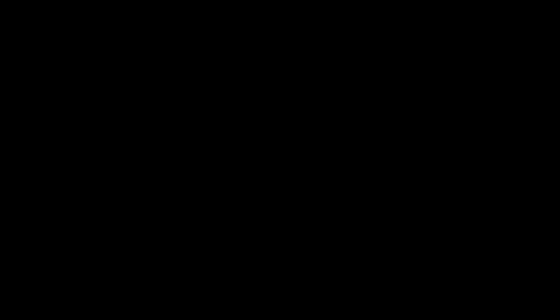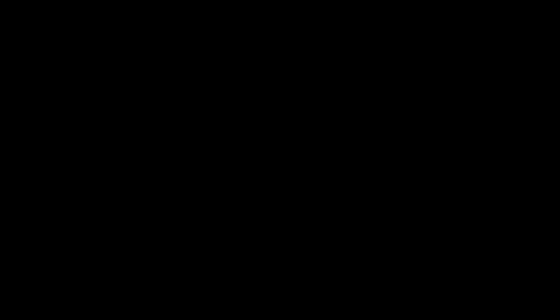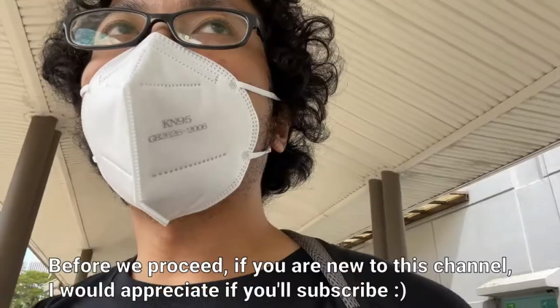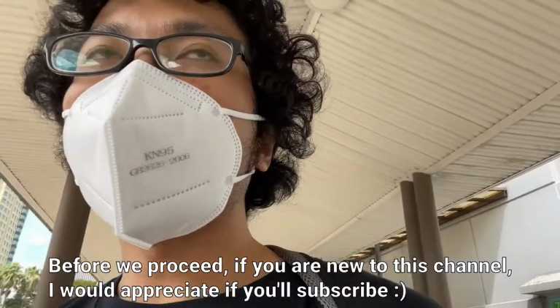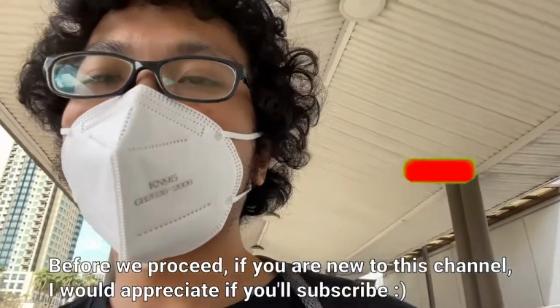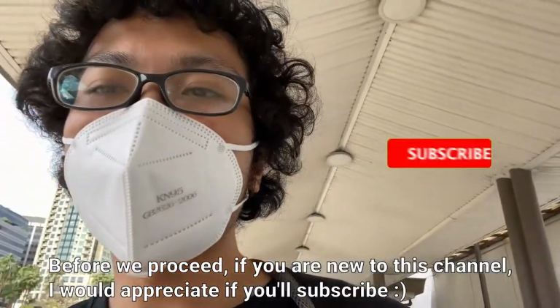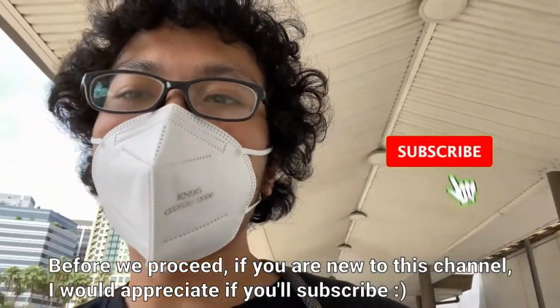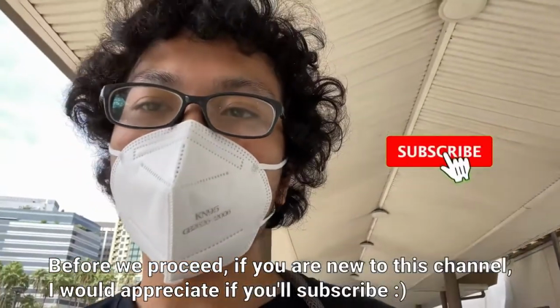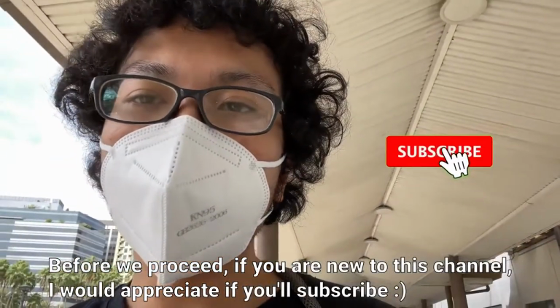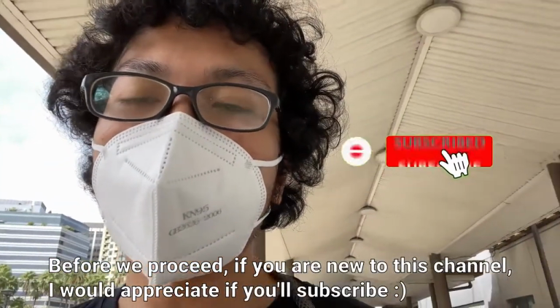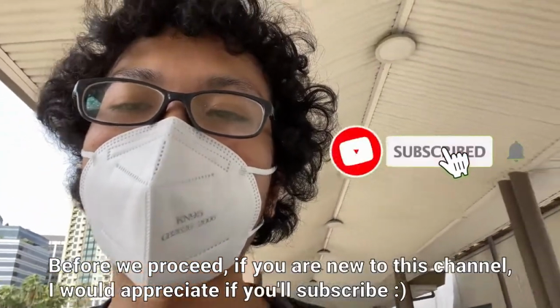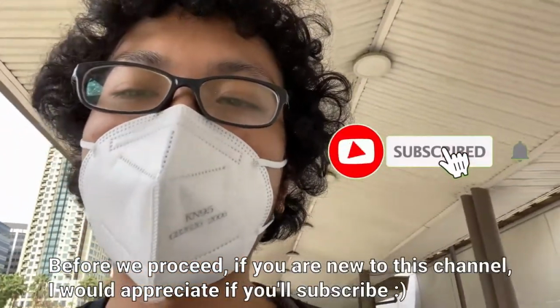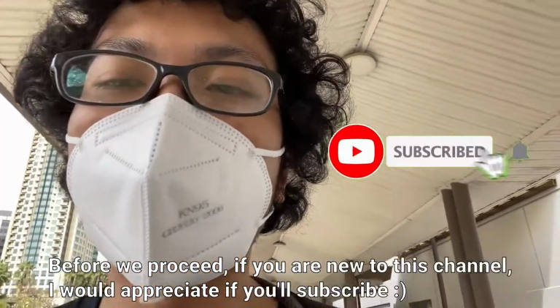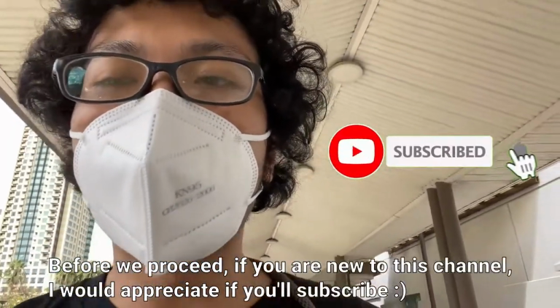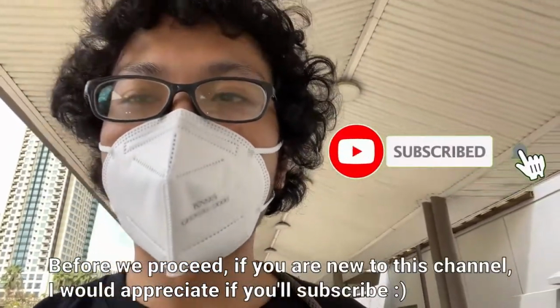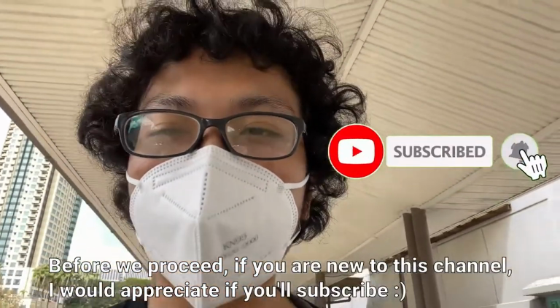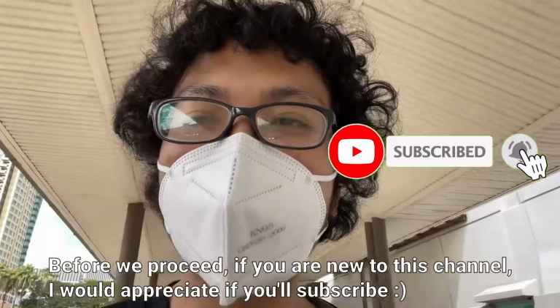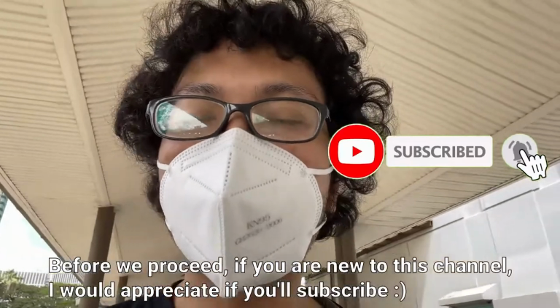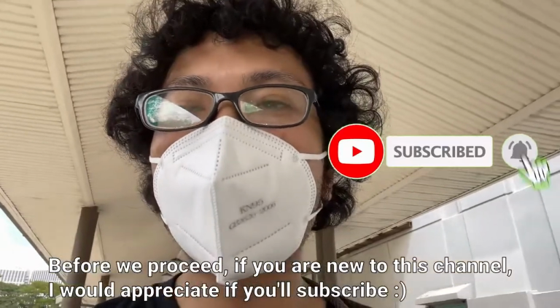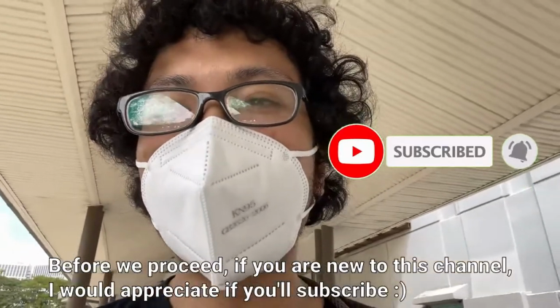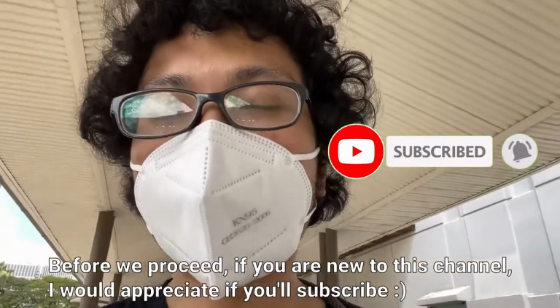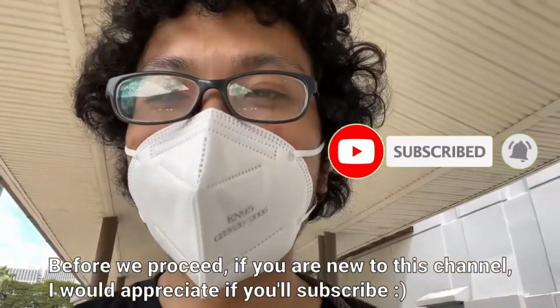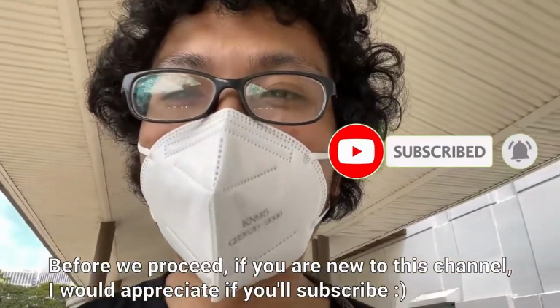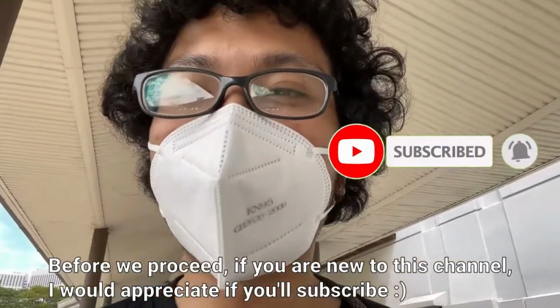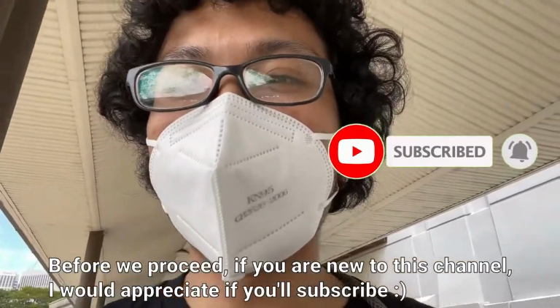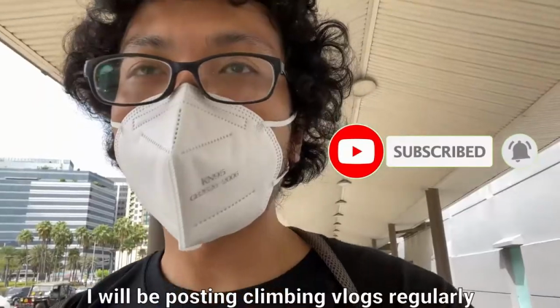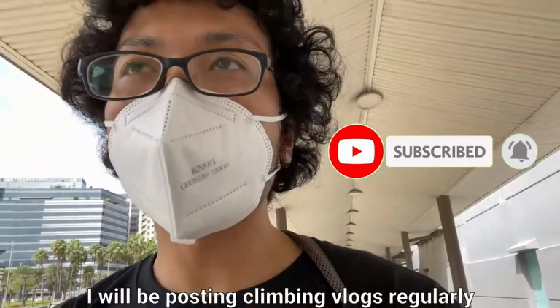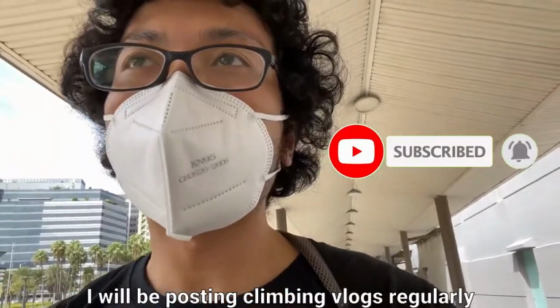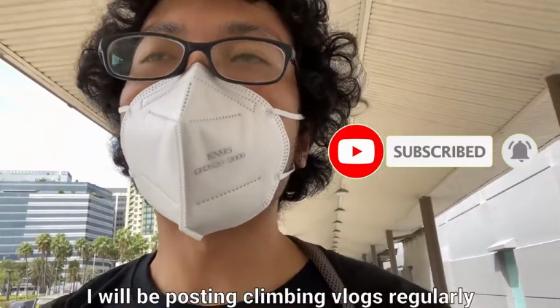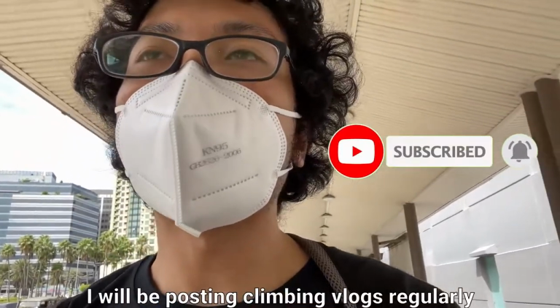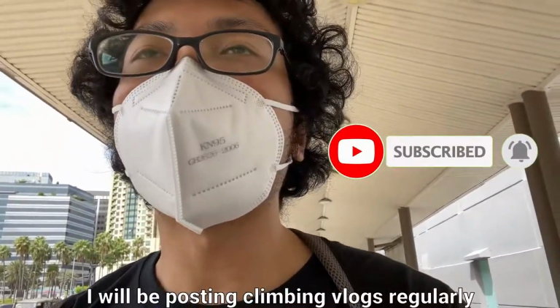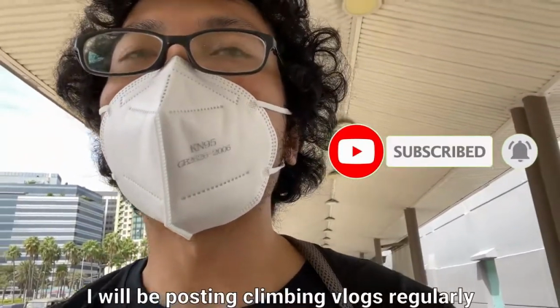Before we proceed, if you are new to this channel, I would appreciate if you'd subscribe for more climbing content. I will be posting climbing vlogs regularly.